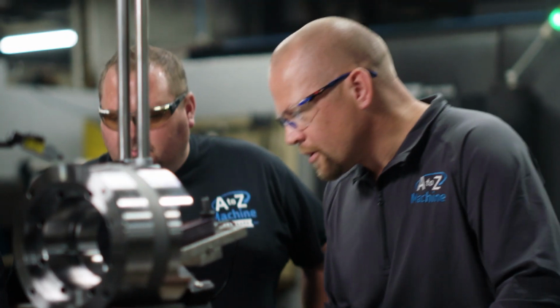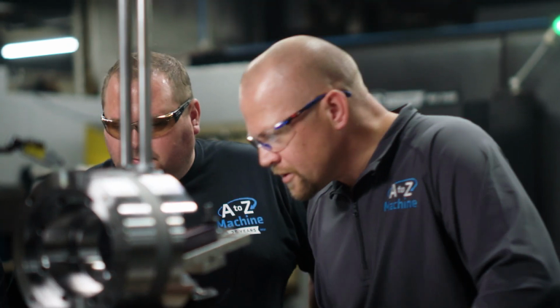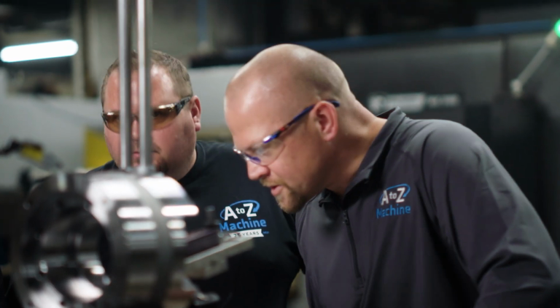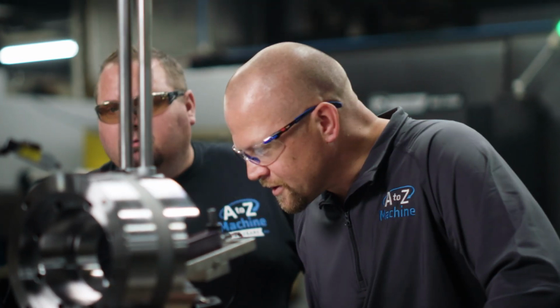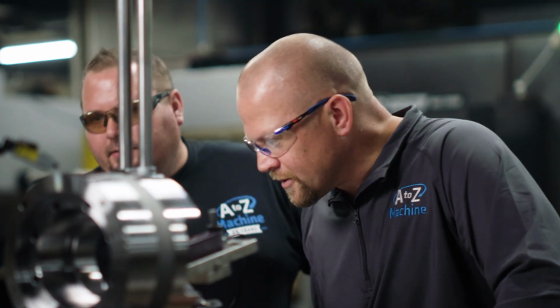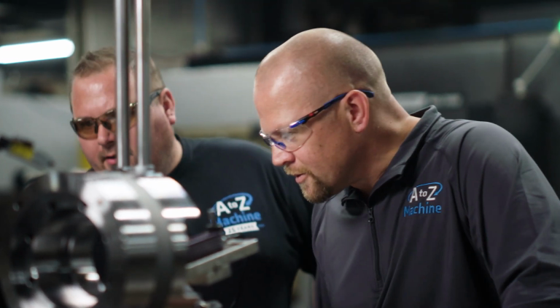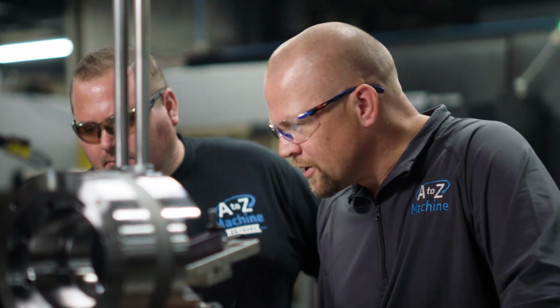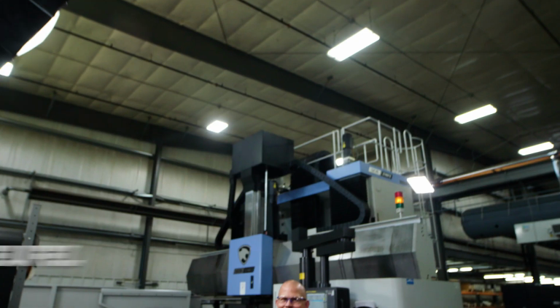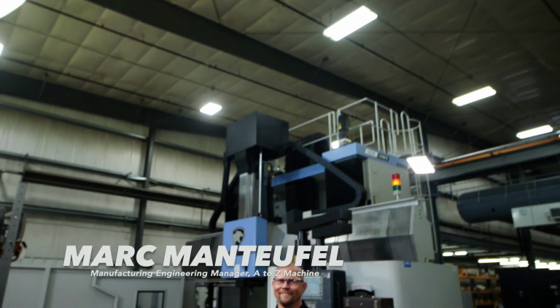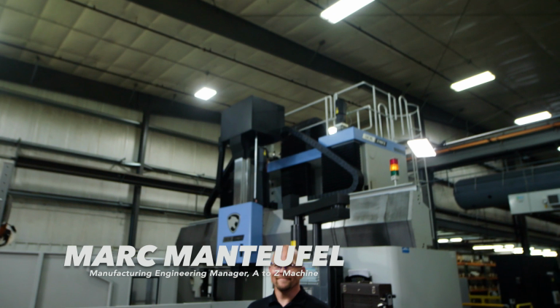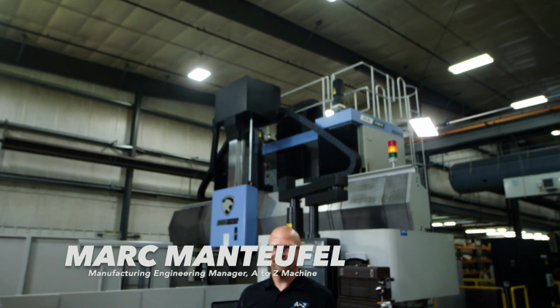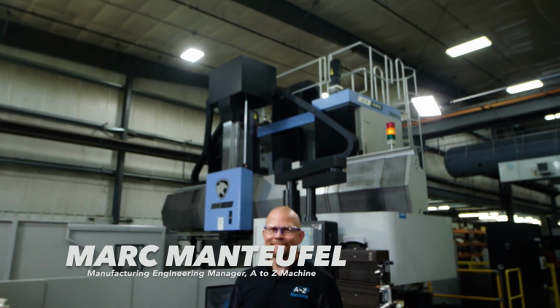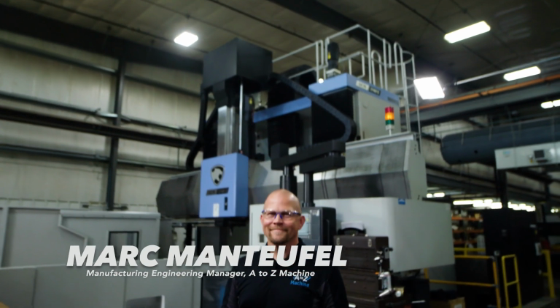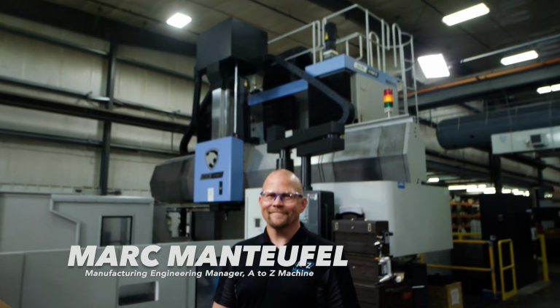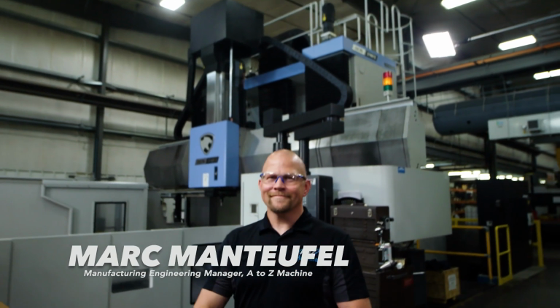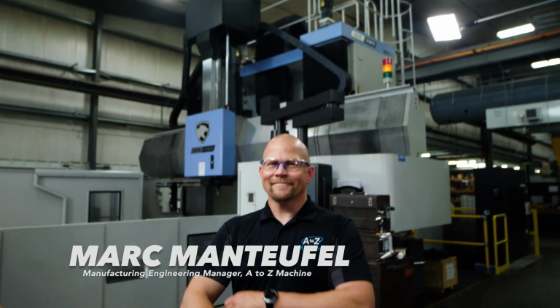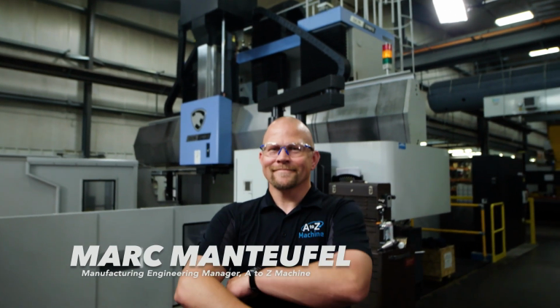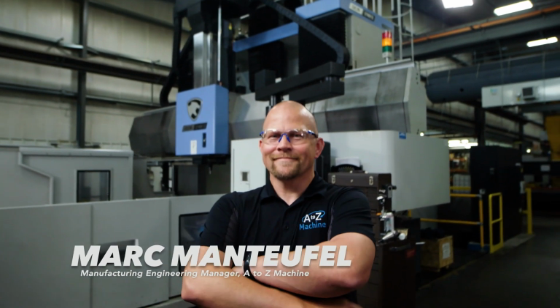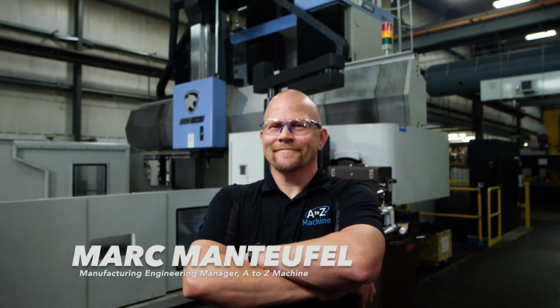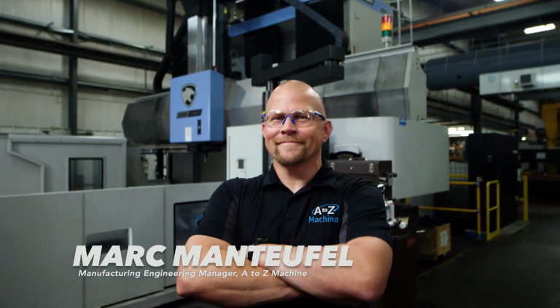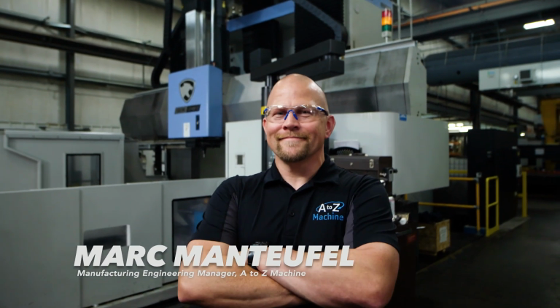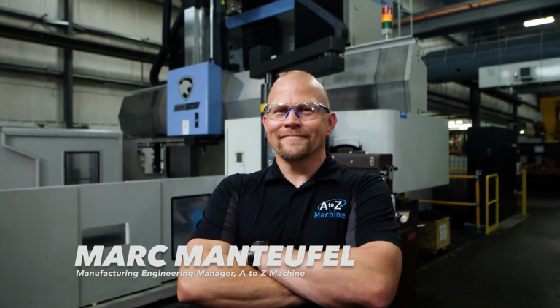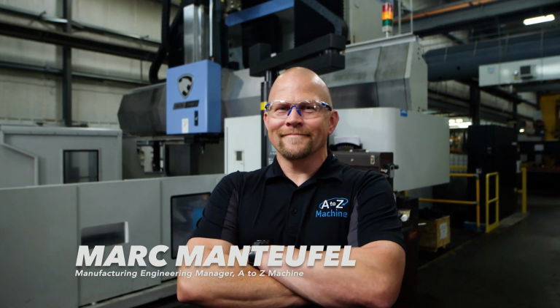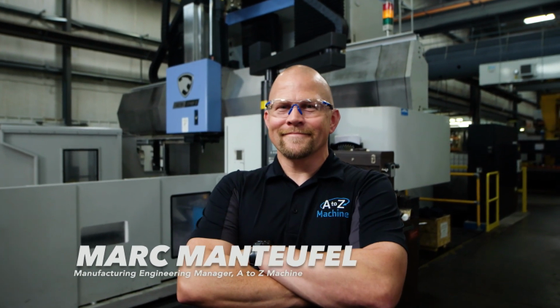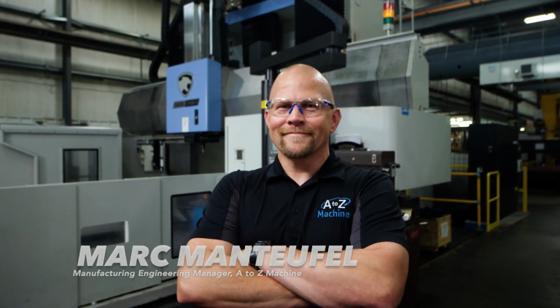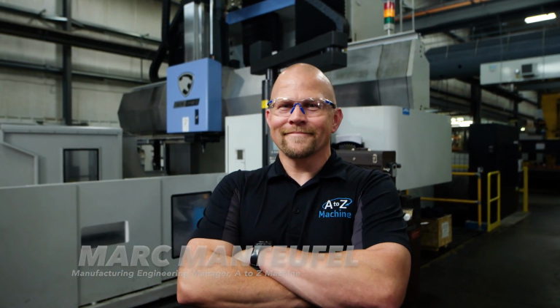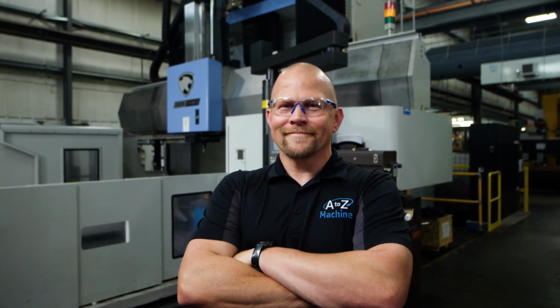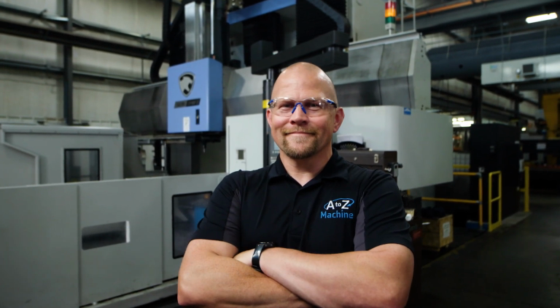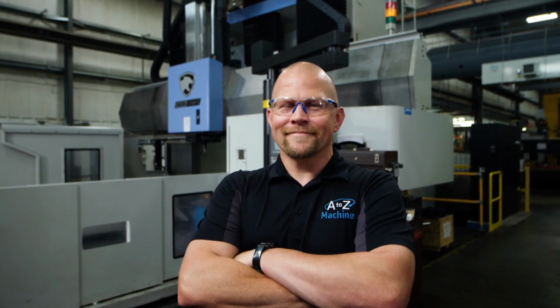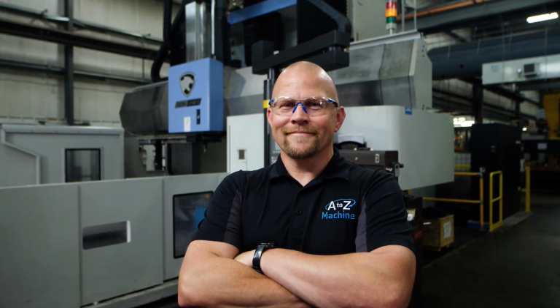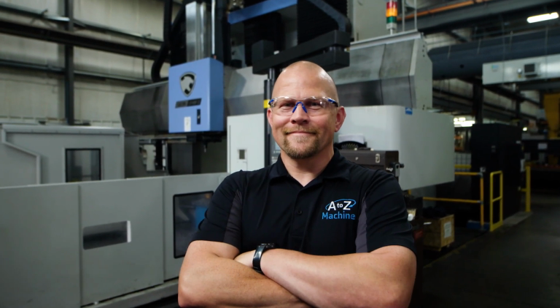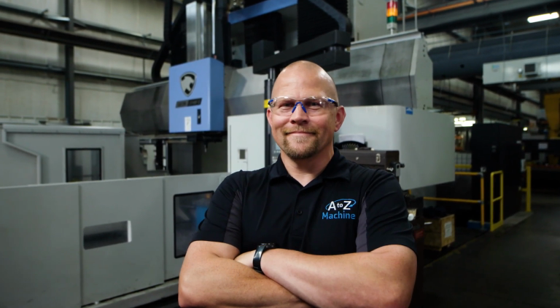My name is Mark Manteifel and I'm the manufacturing engineering manager at A to Z Machine, and we are a DM house.